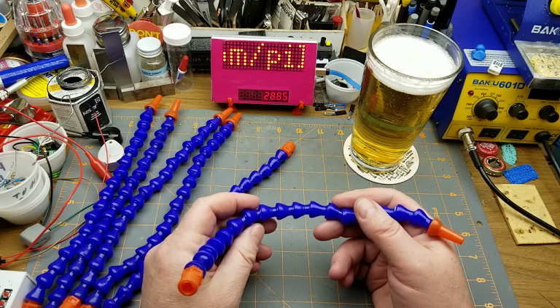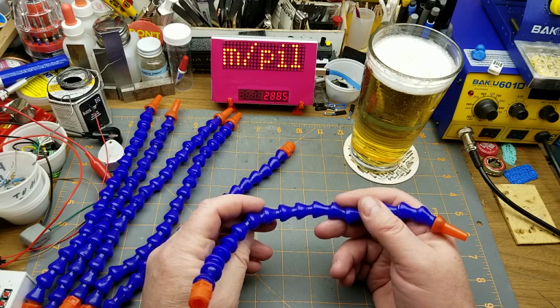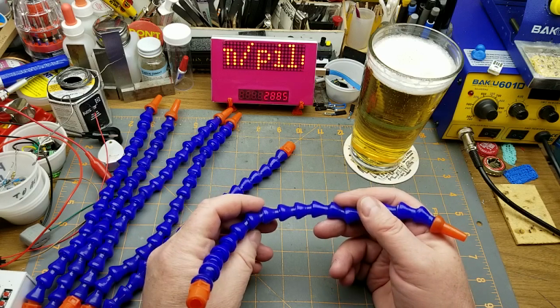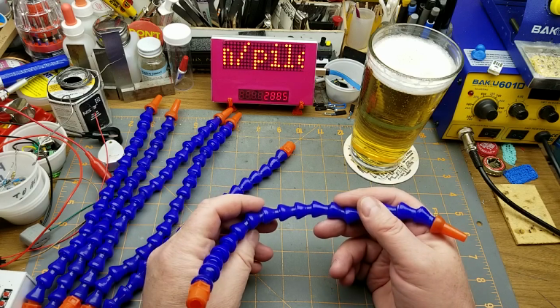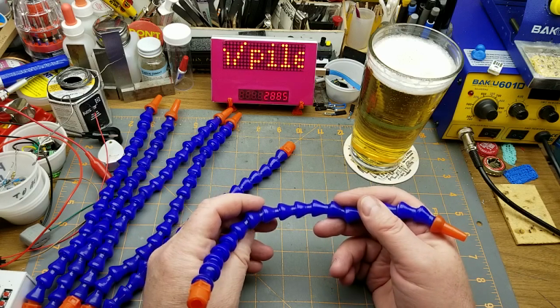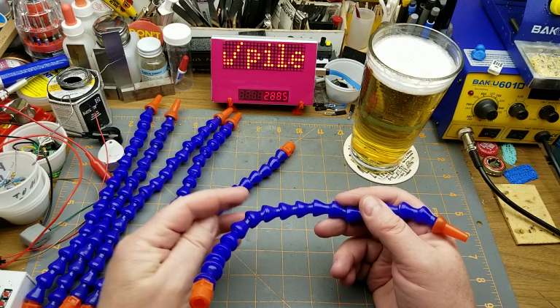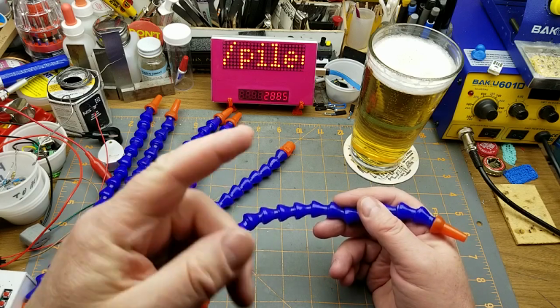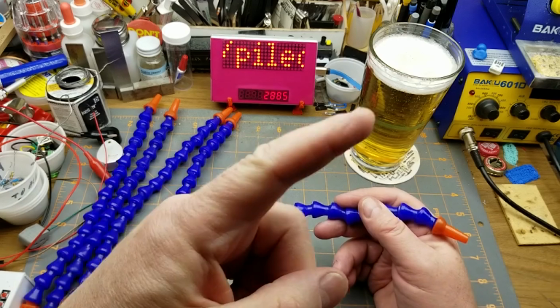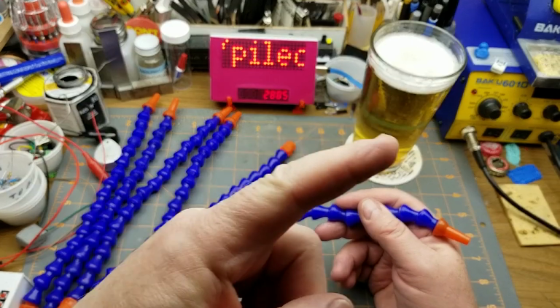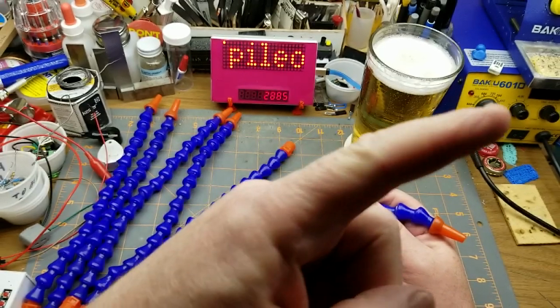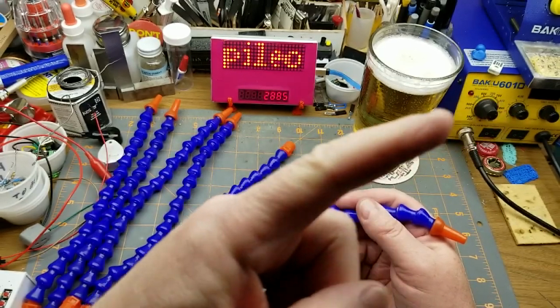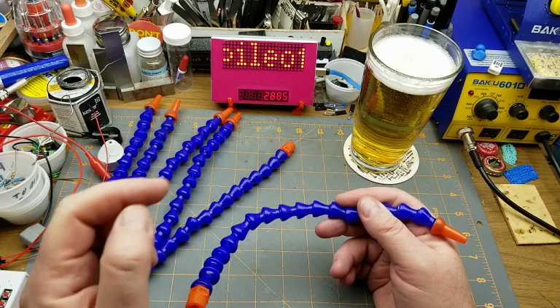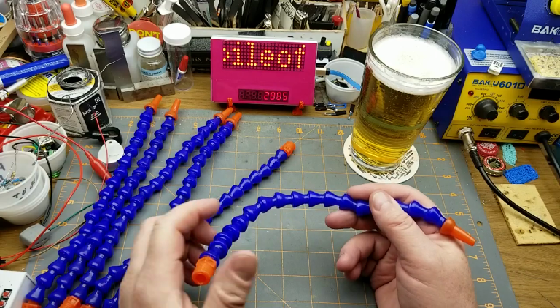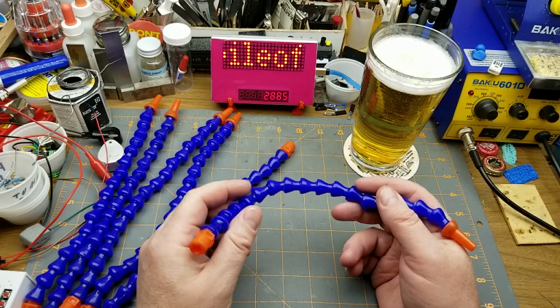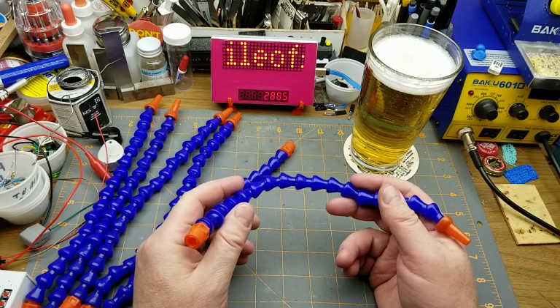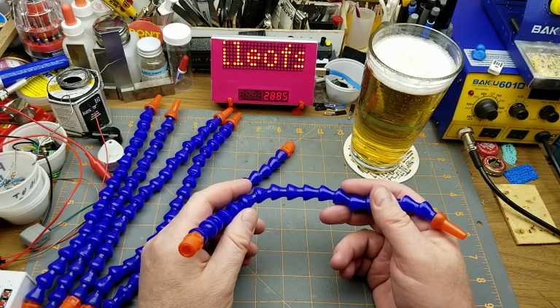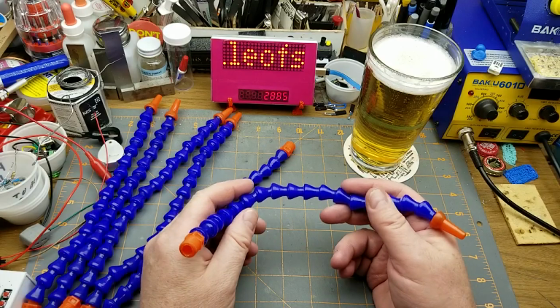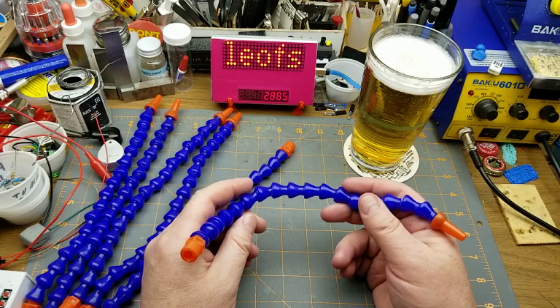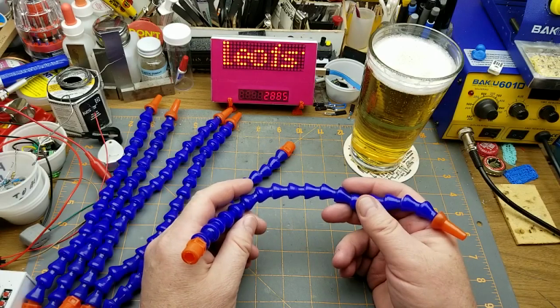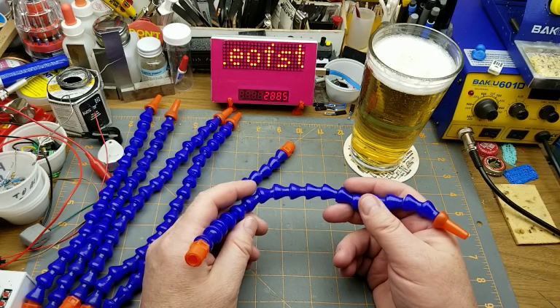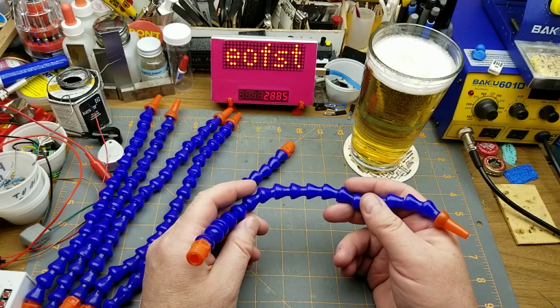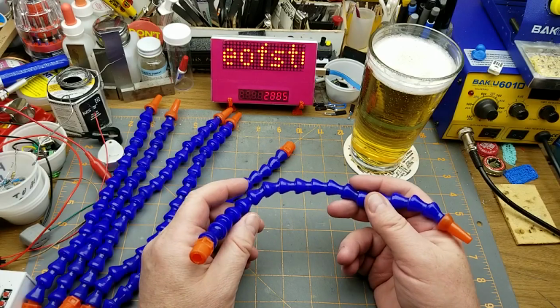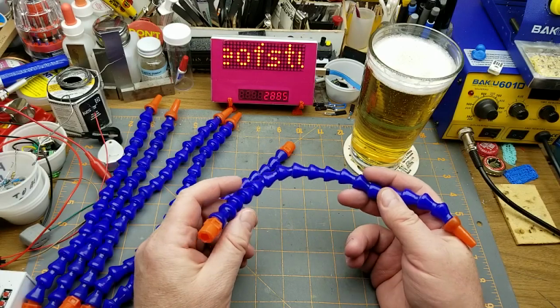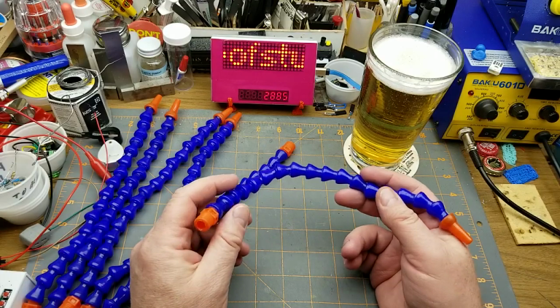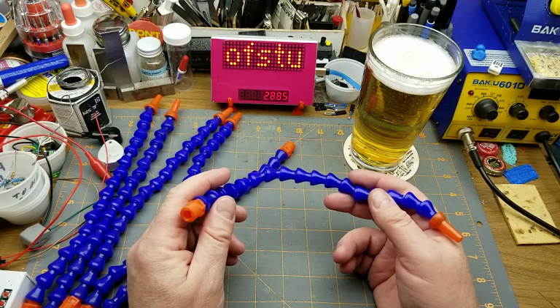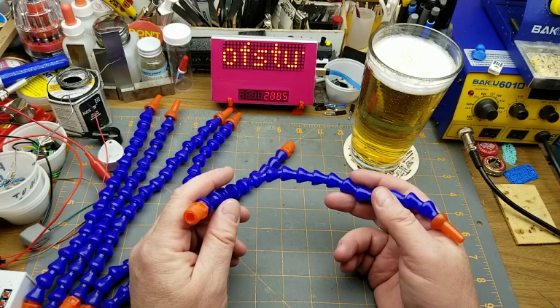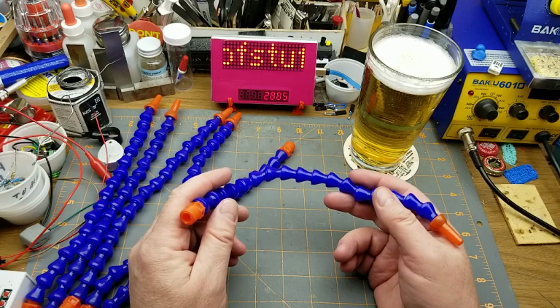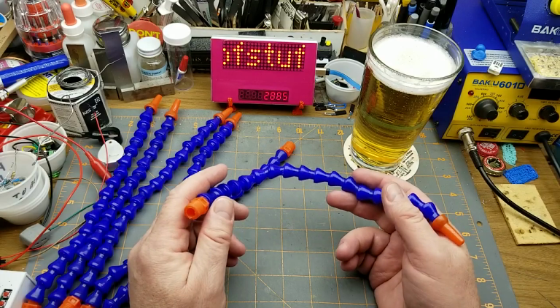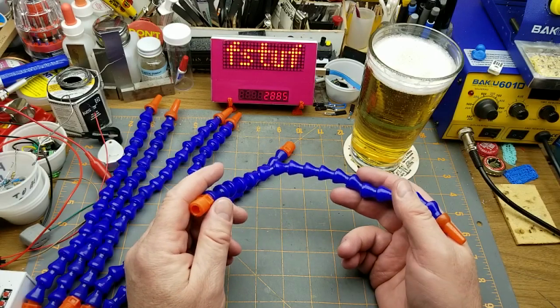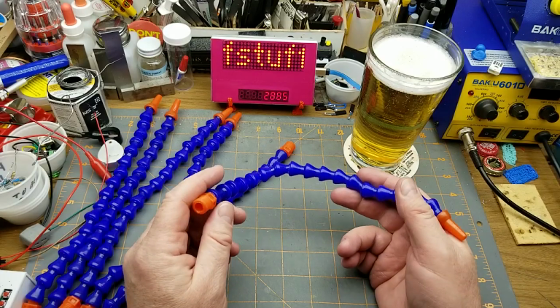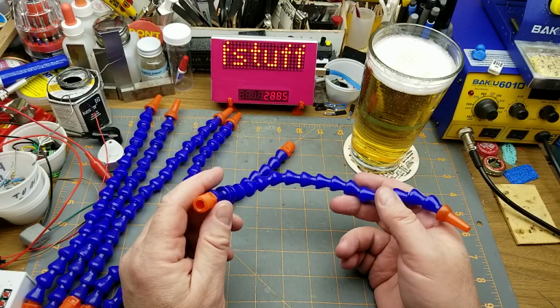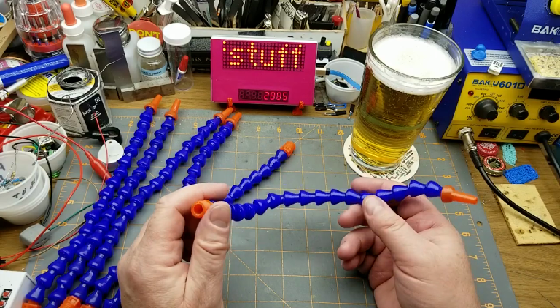I'll find the listing and put it up there and down in the description, of course, as usual.